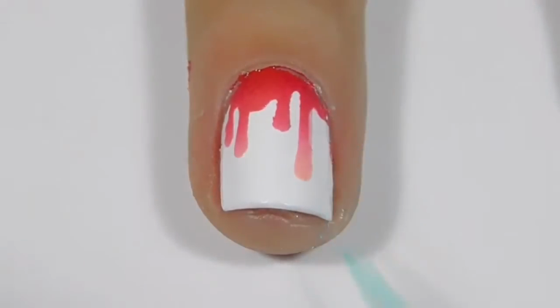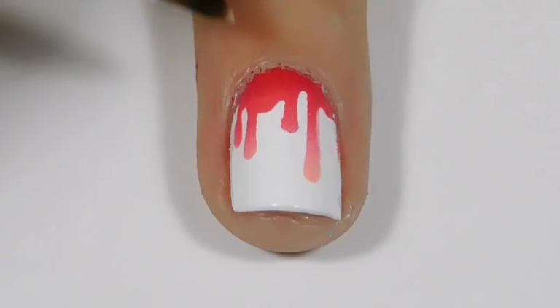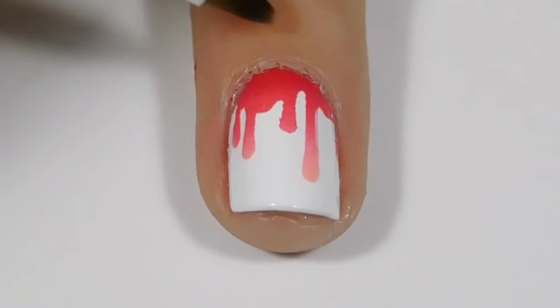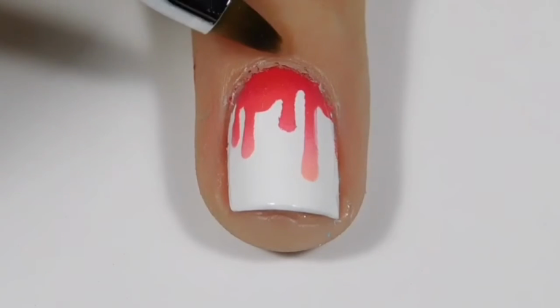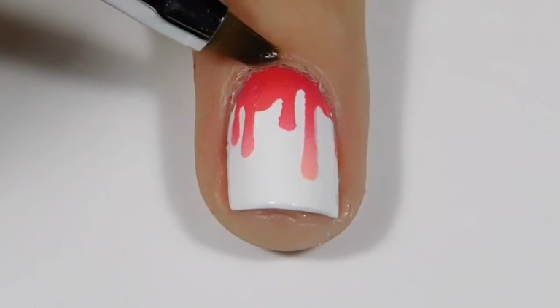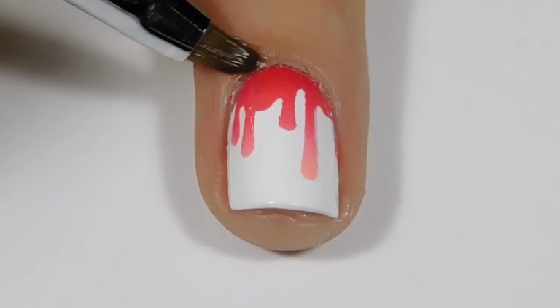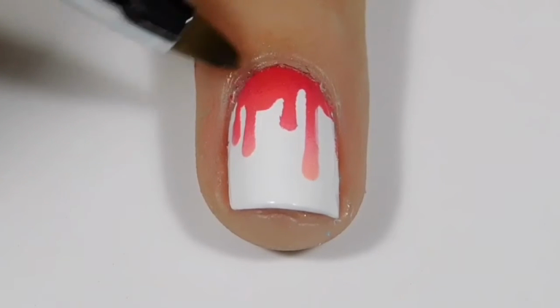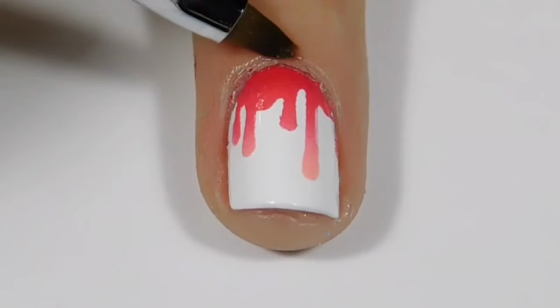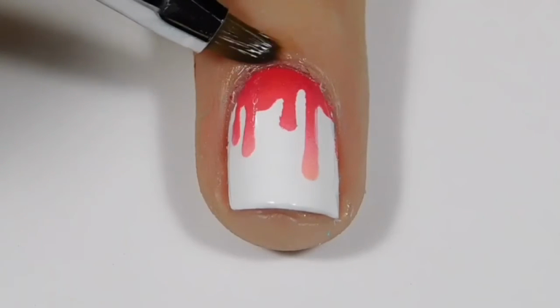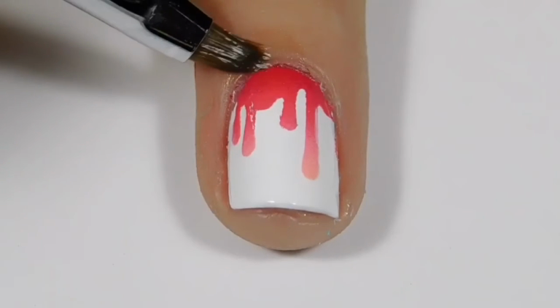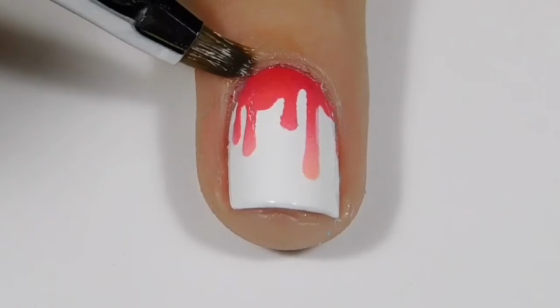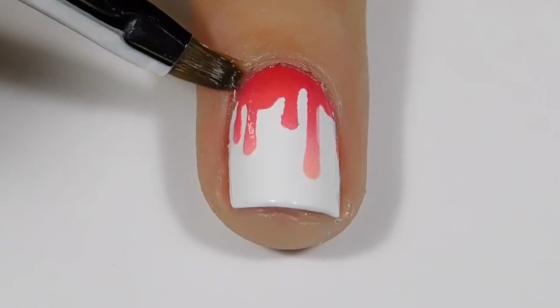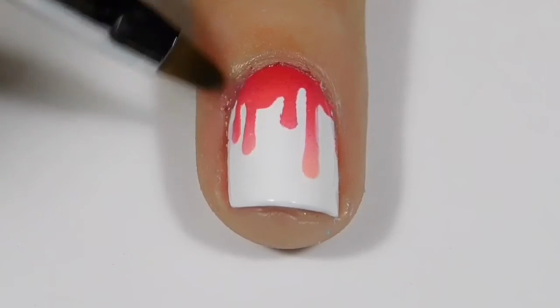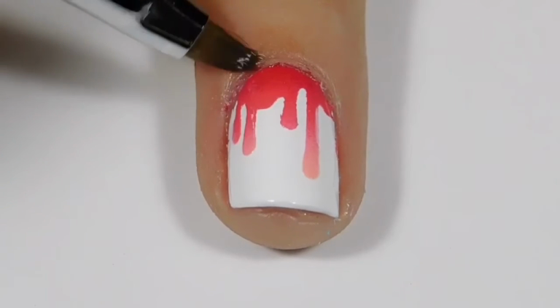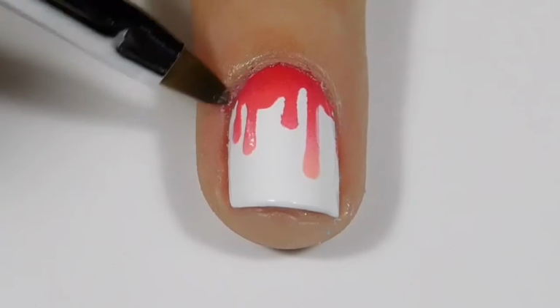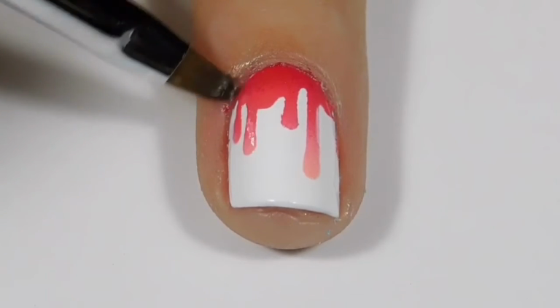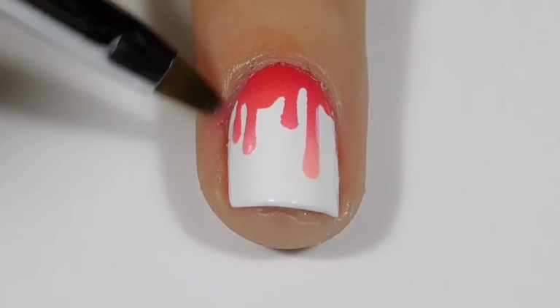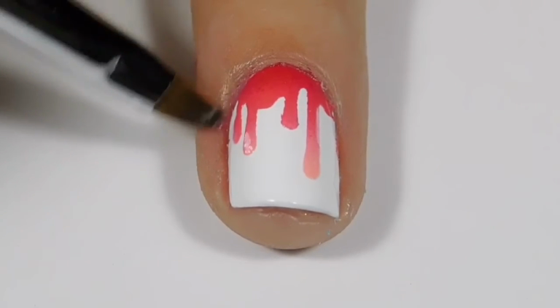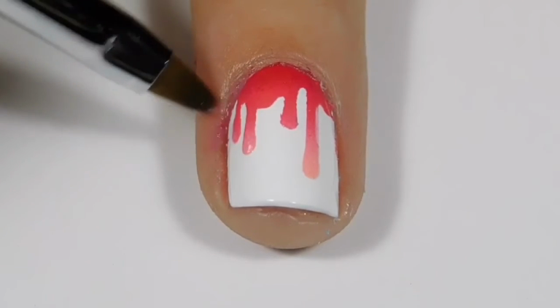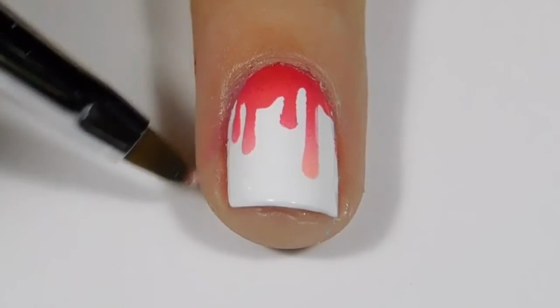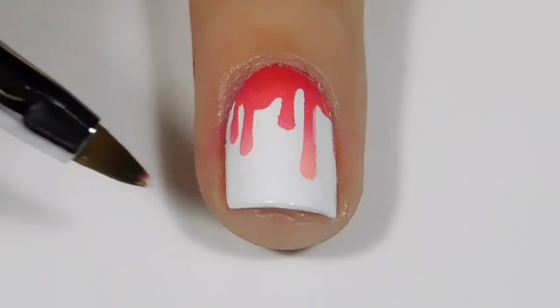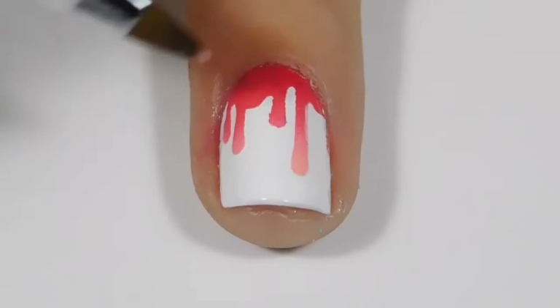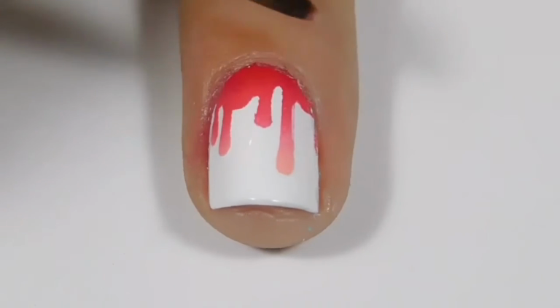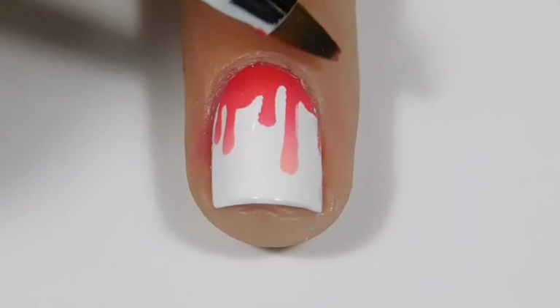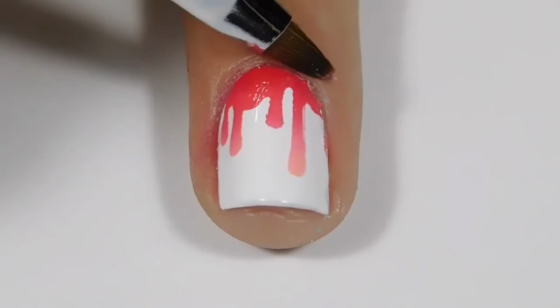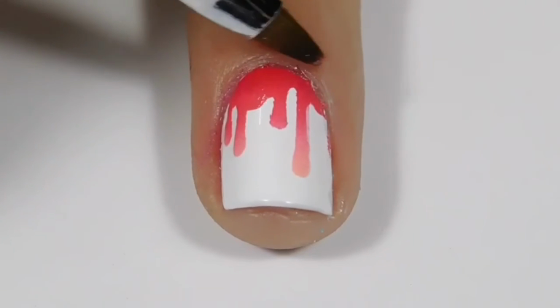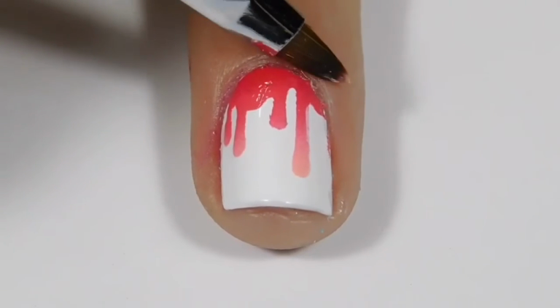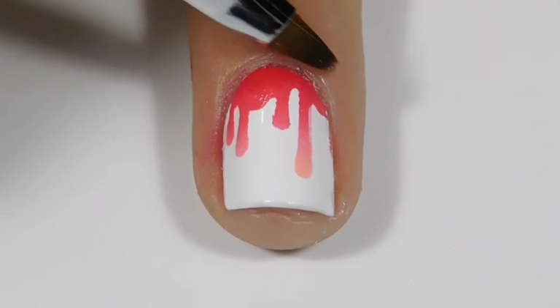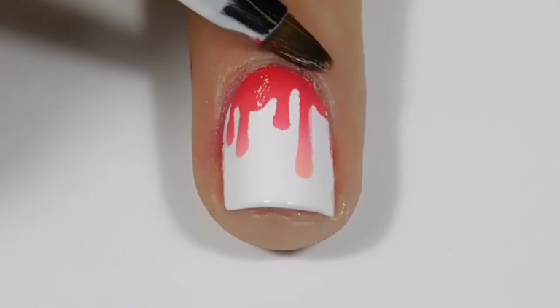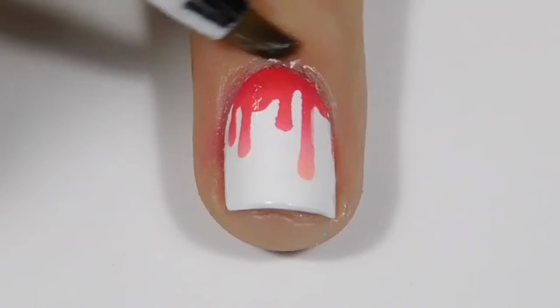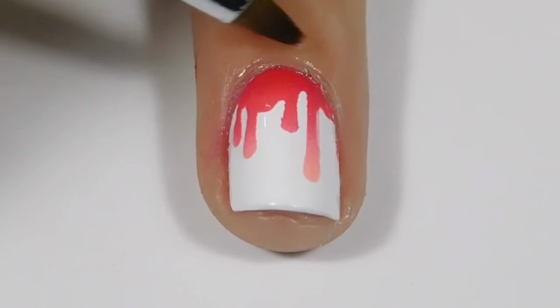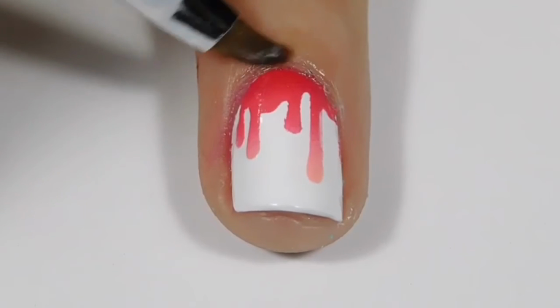I am going to take my clean-up brush, again from Twinkle T, and I'm just going to clean up around my nail.